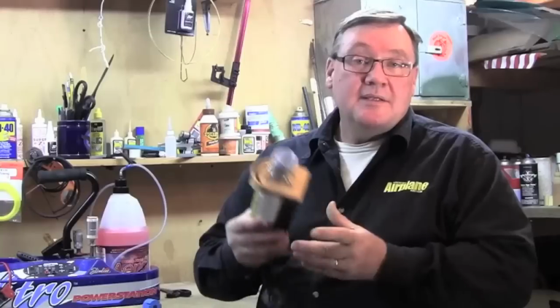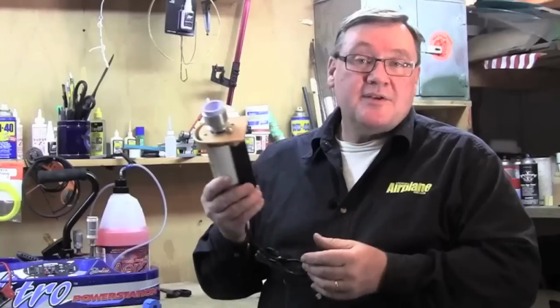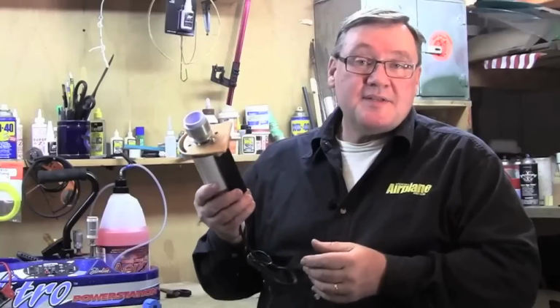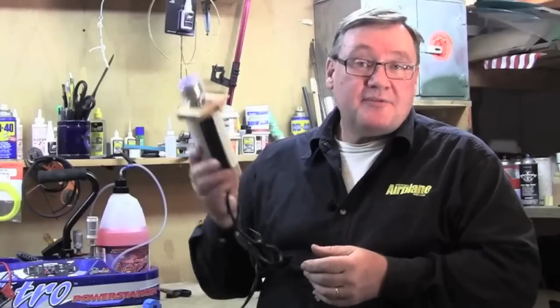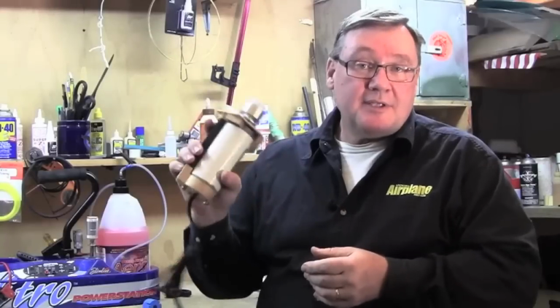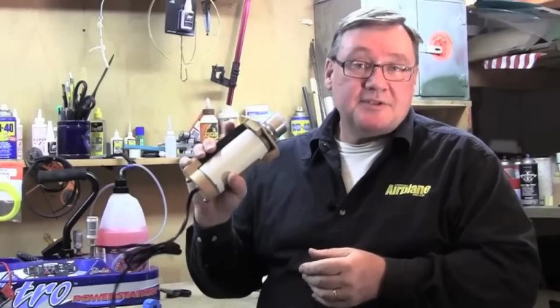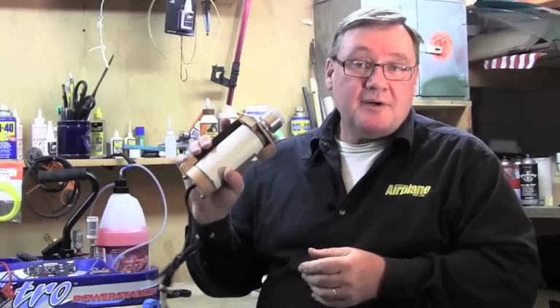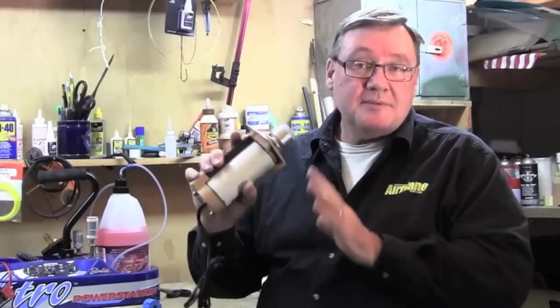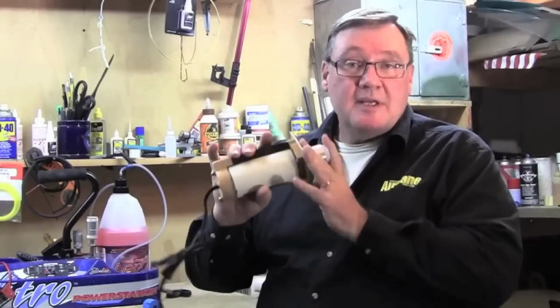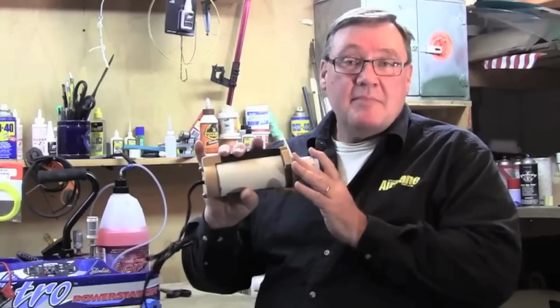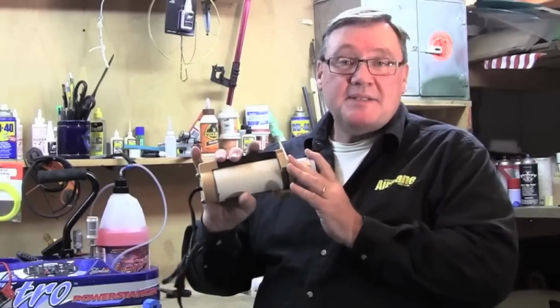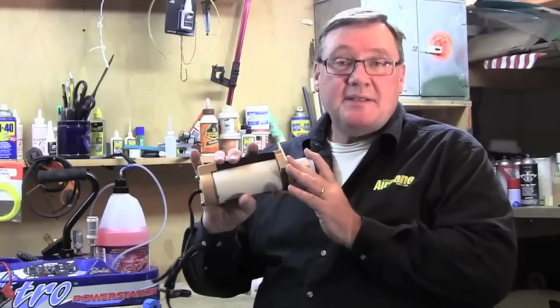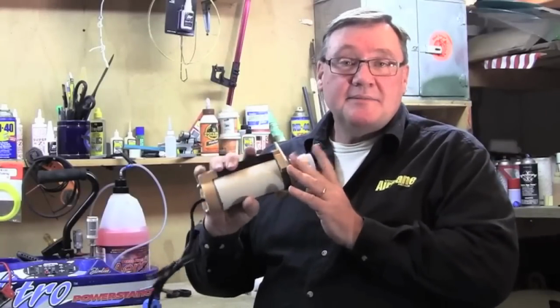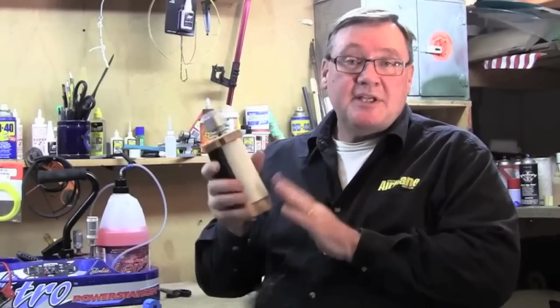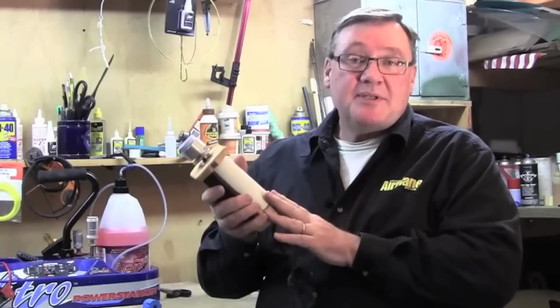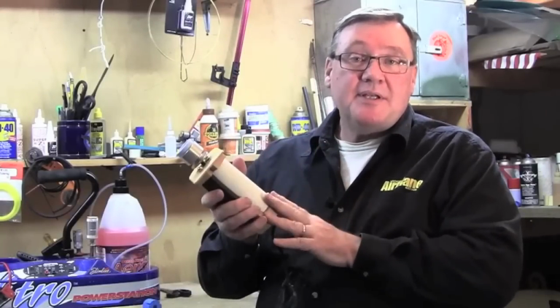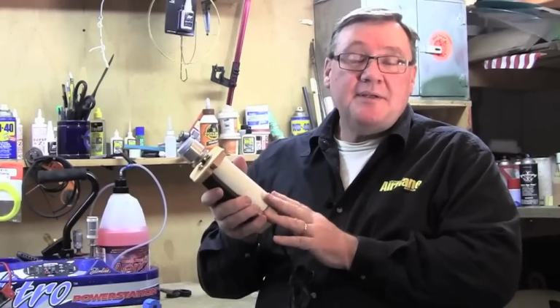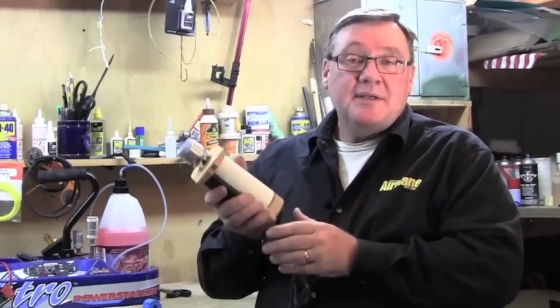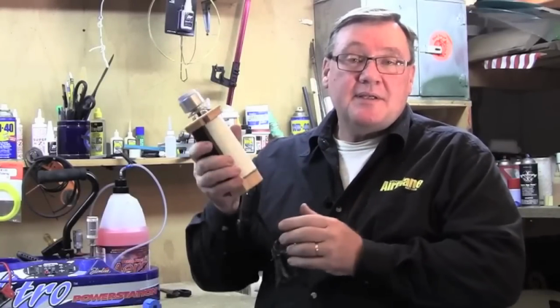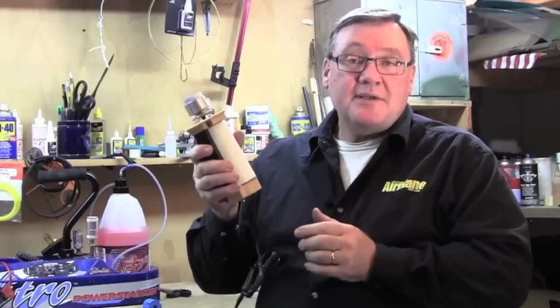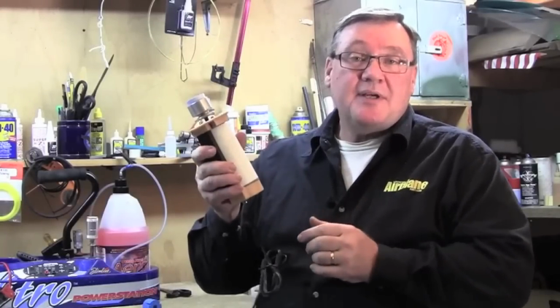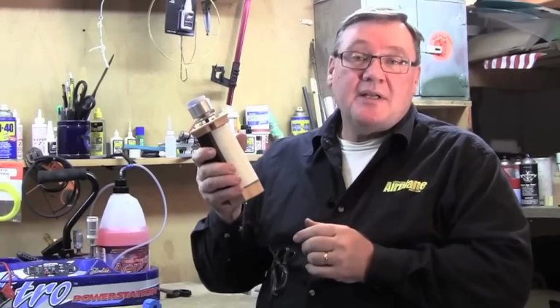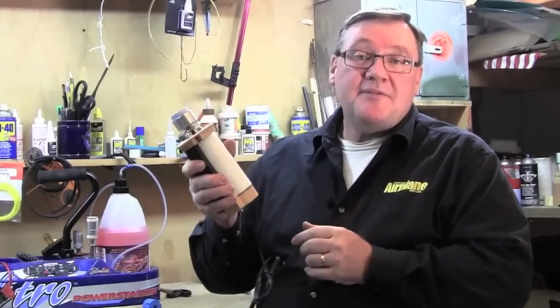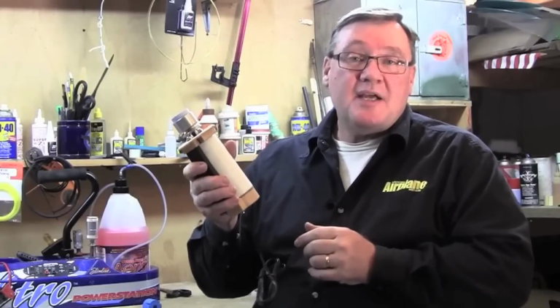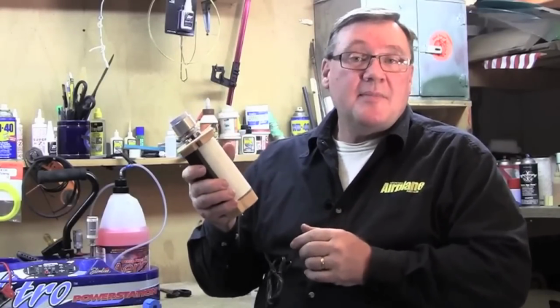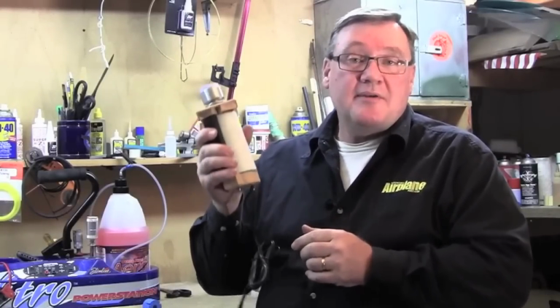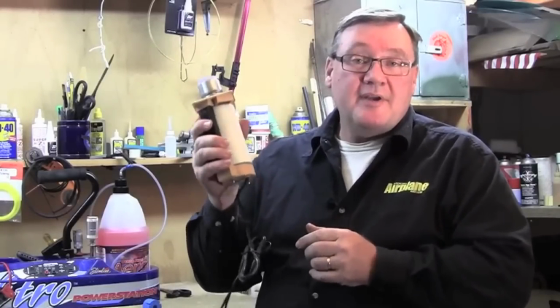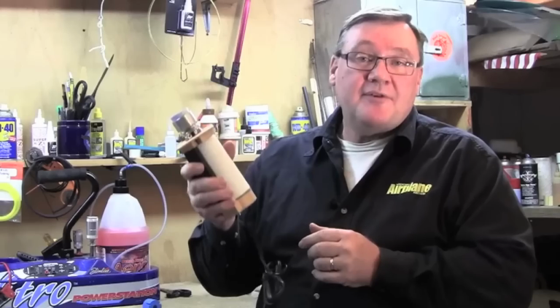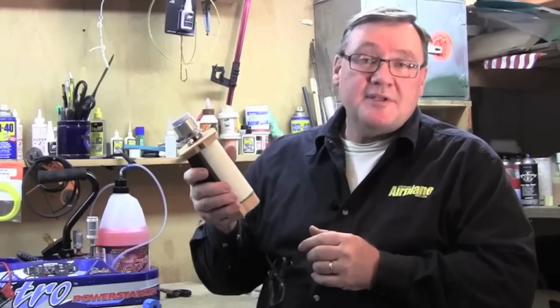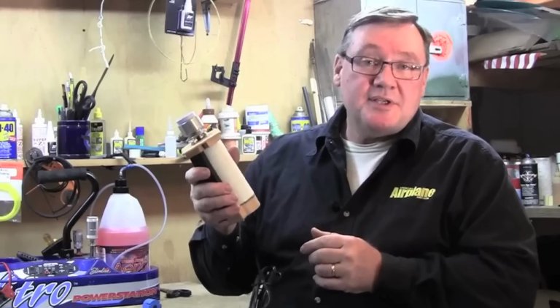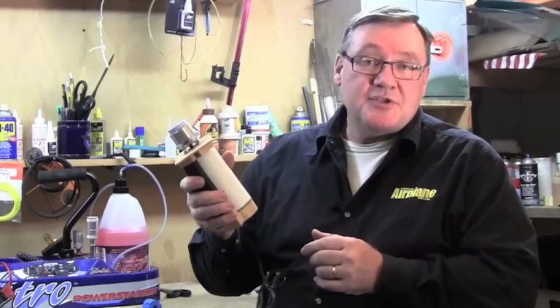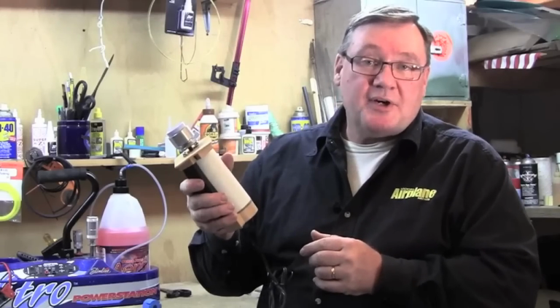So that's it for electric starters. Maintain it, keep it clean, and it'll give you a lifetime of effortless engine starts.